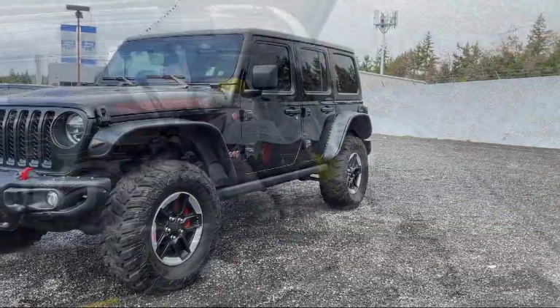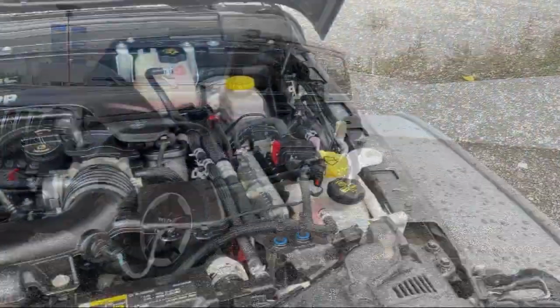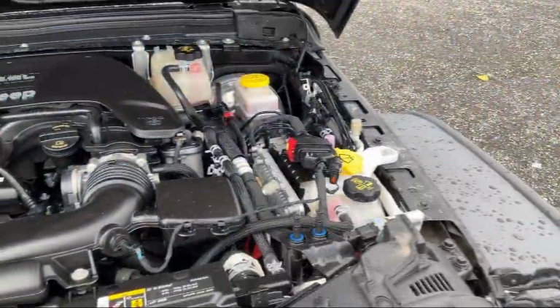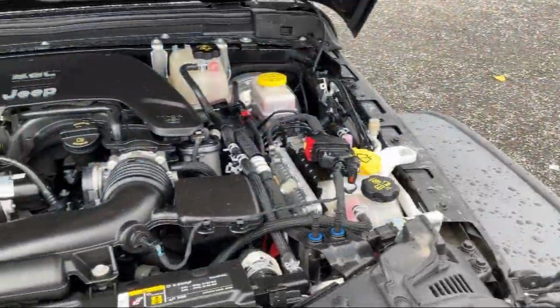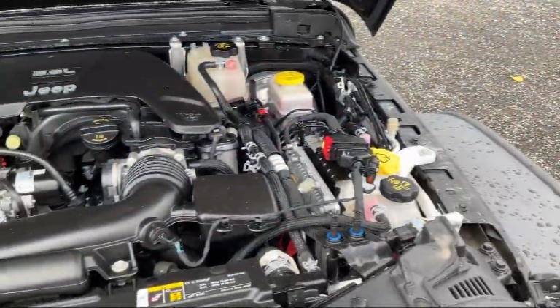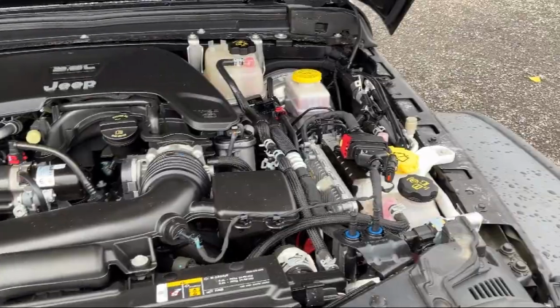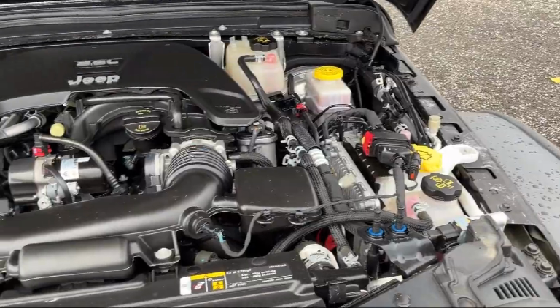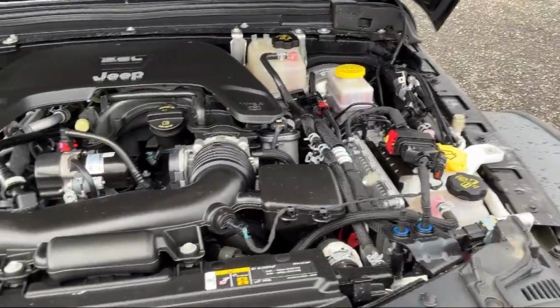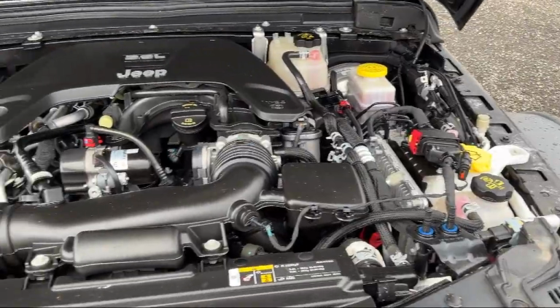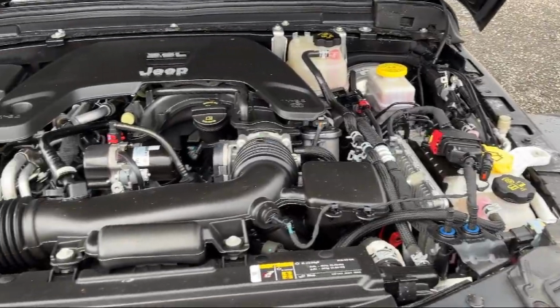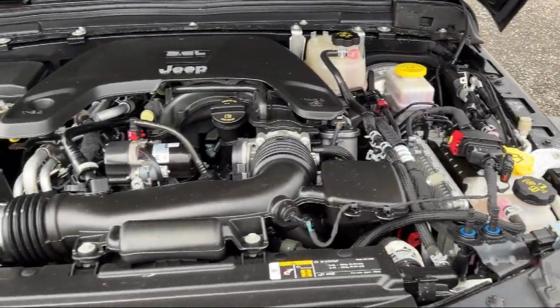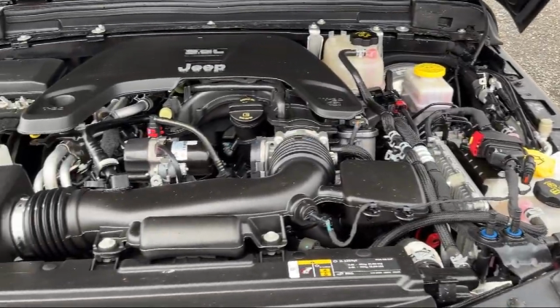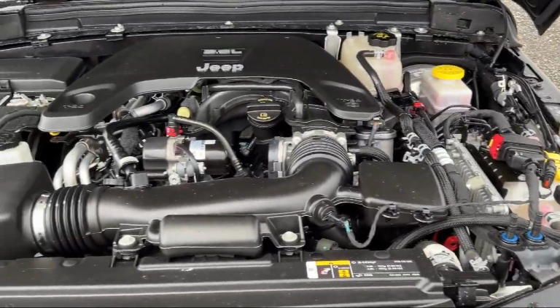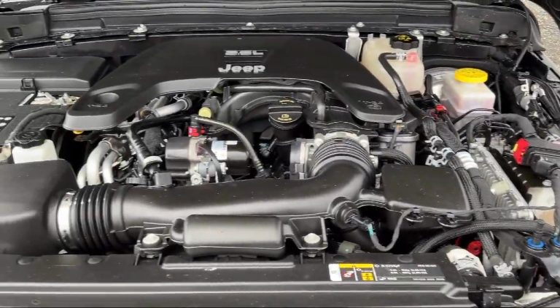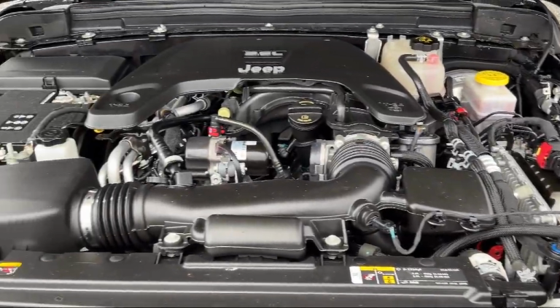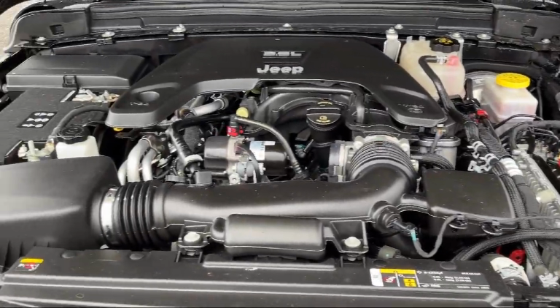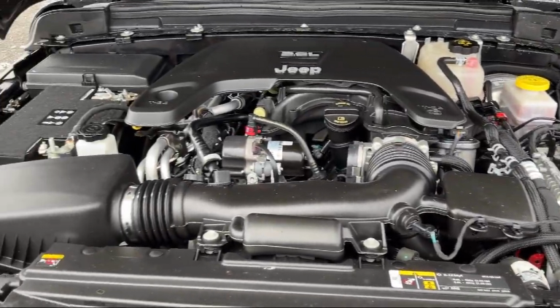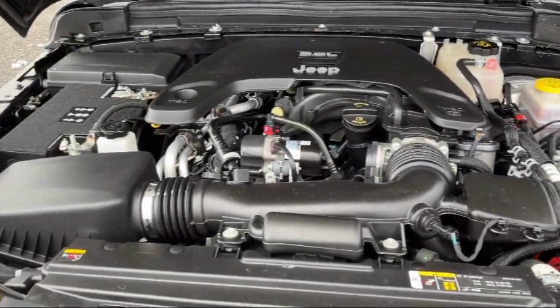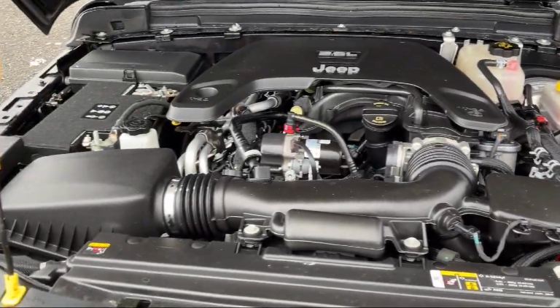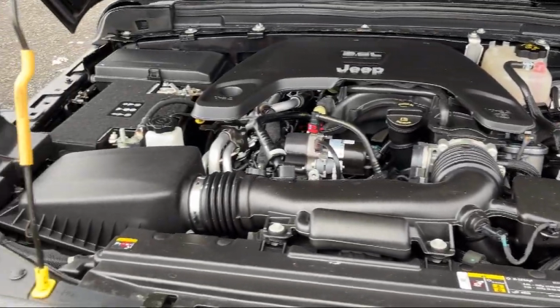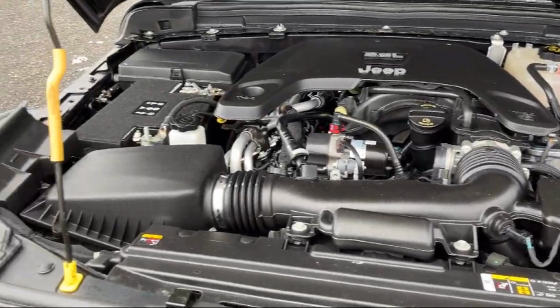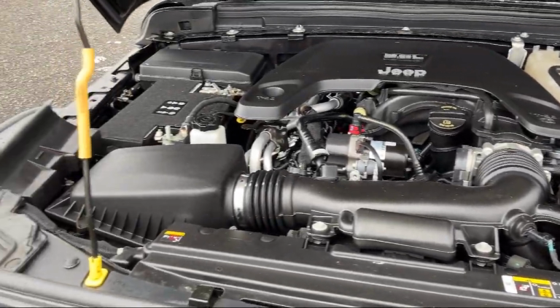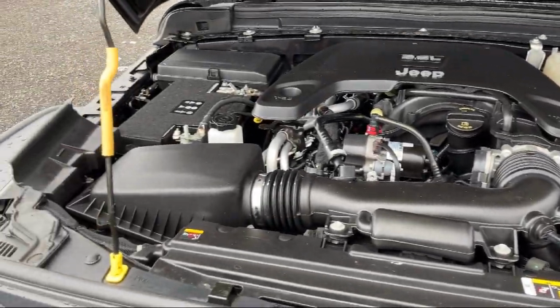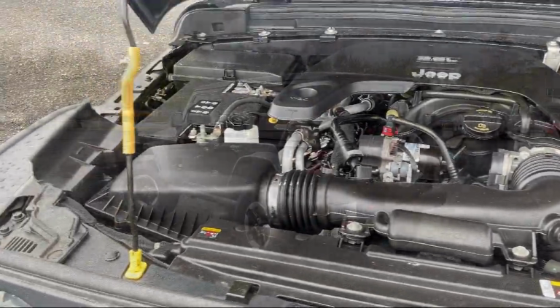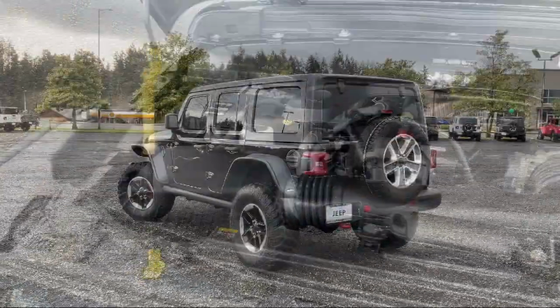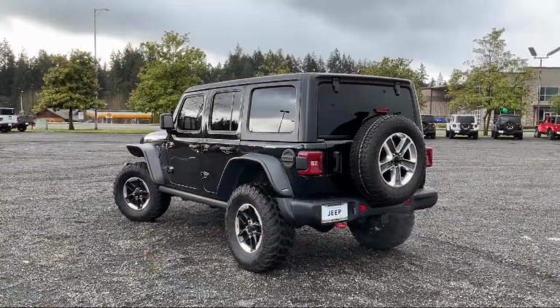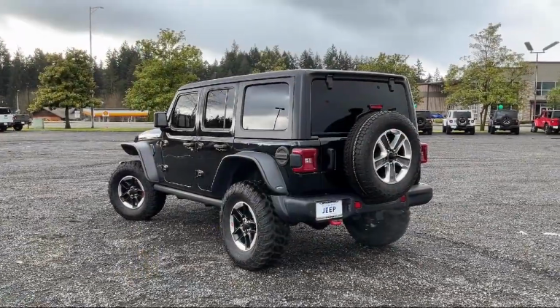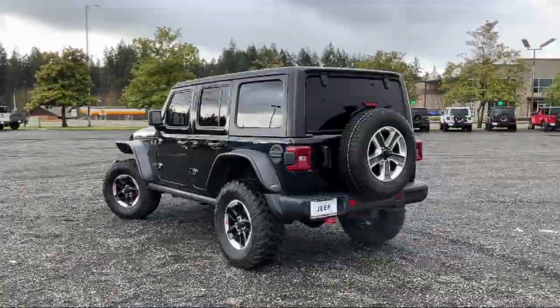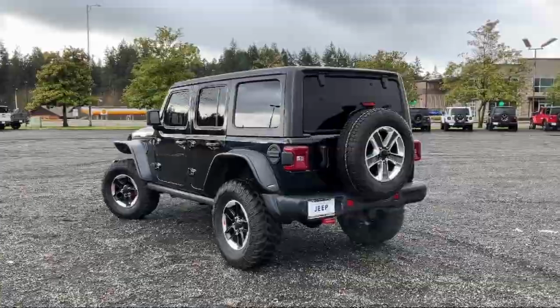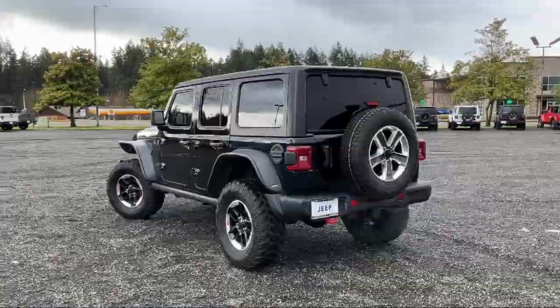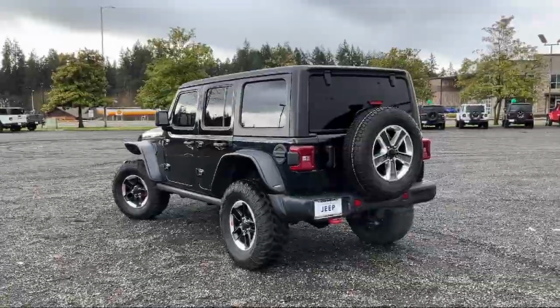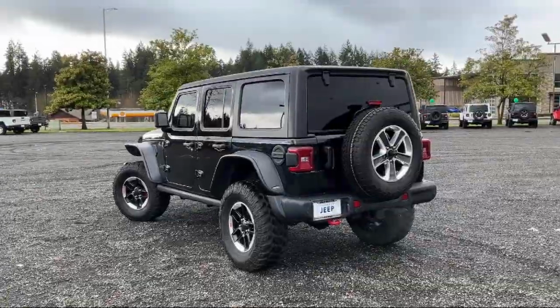So come visit us here at Olympia Jeep — you'll be glad you did. Quick, transparent, less complicated. That's Olympia Jeep.